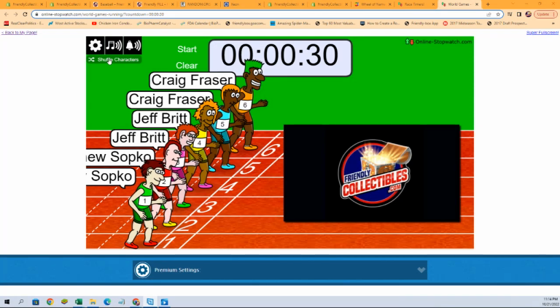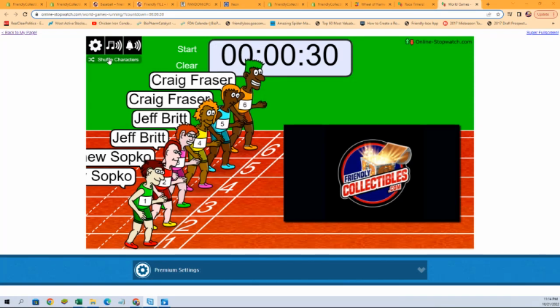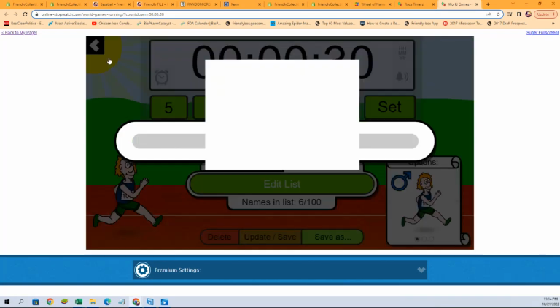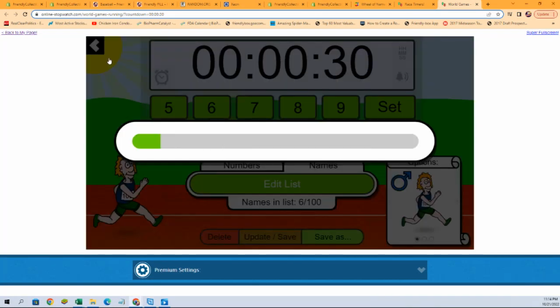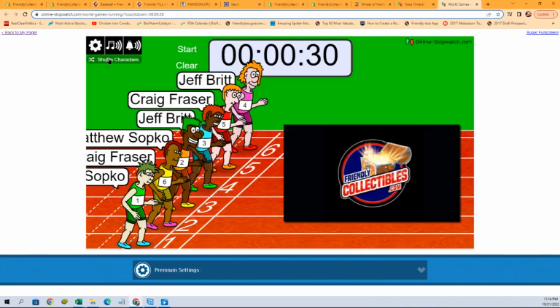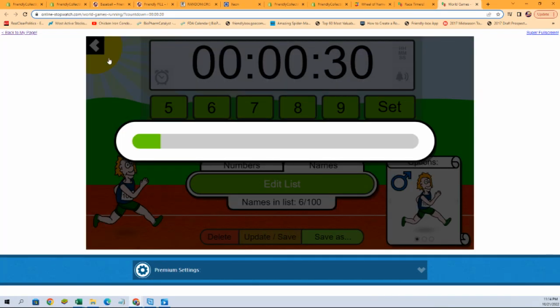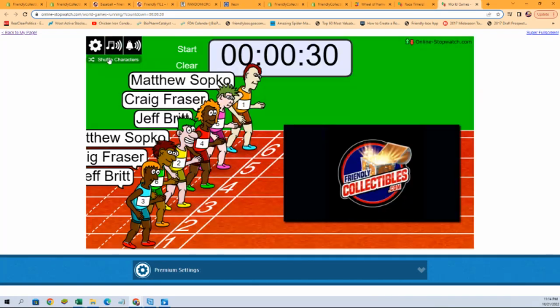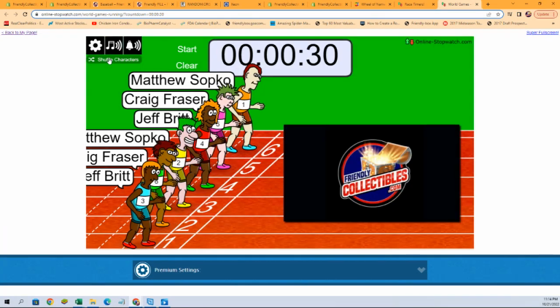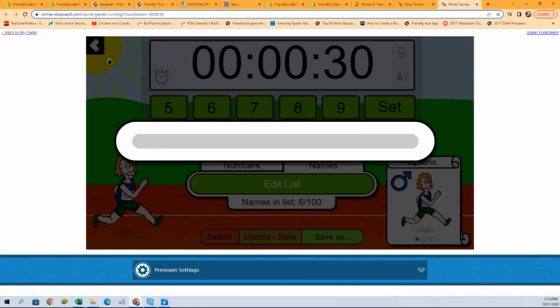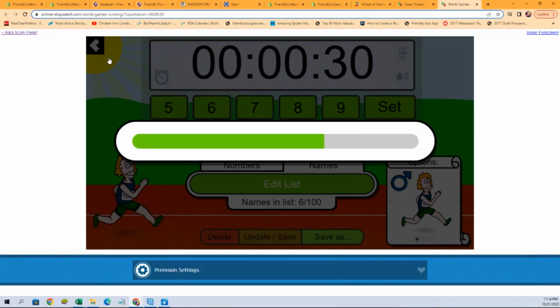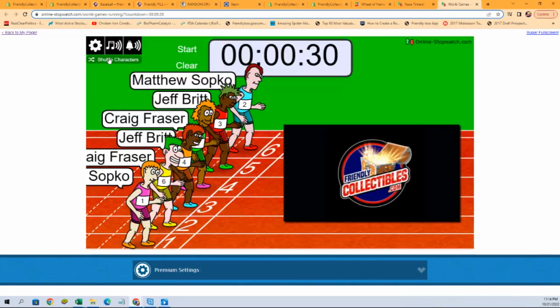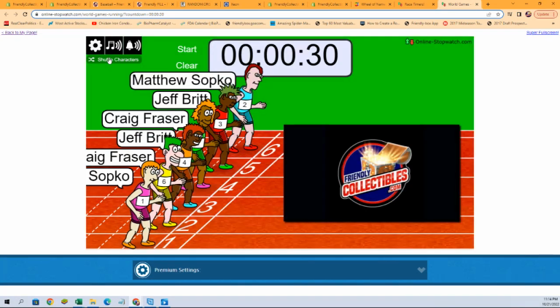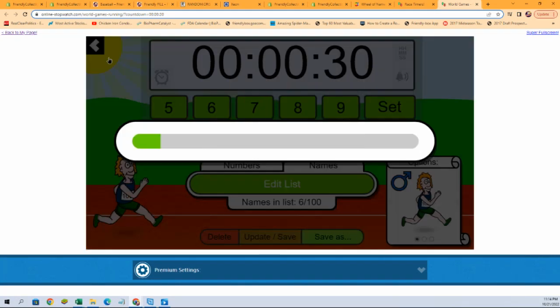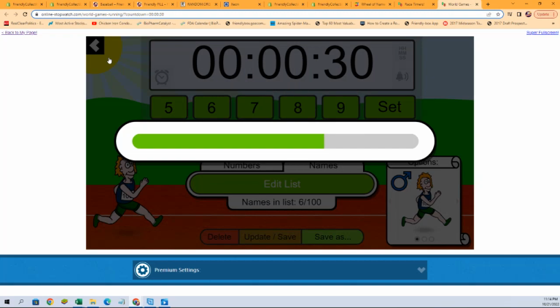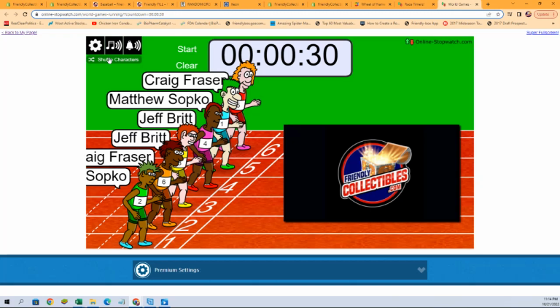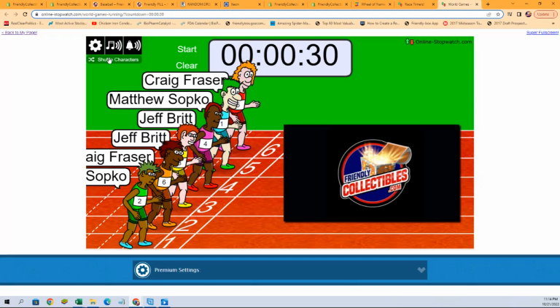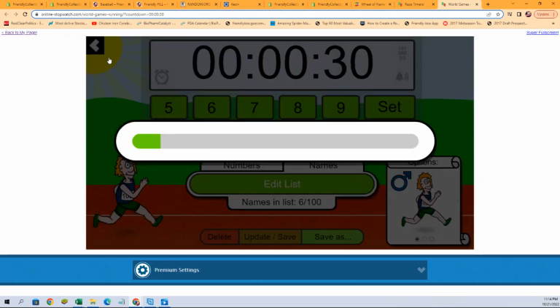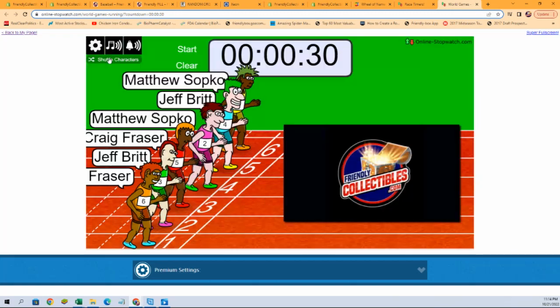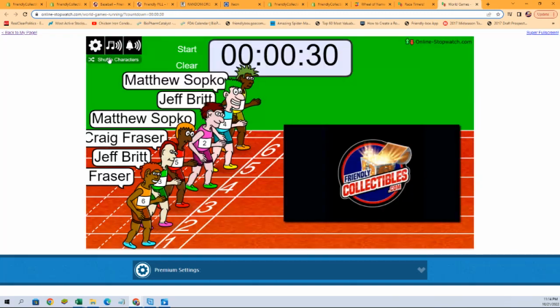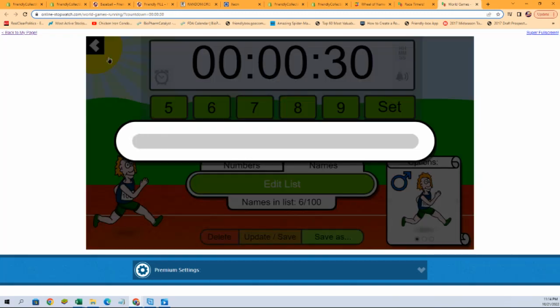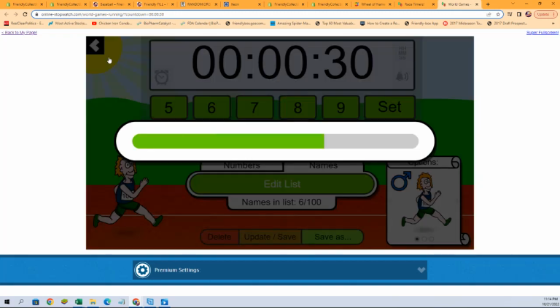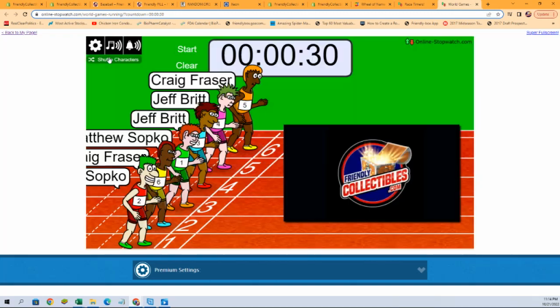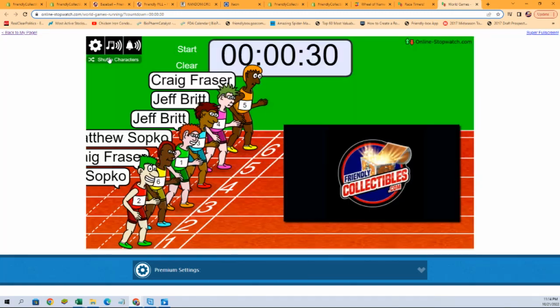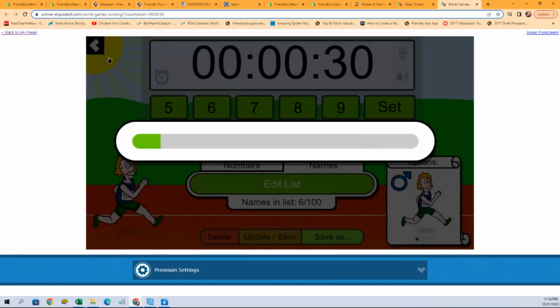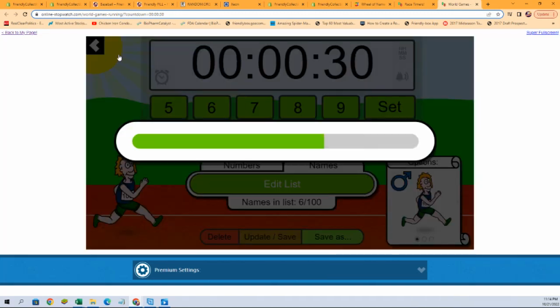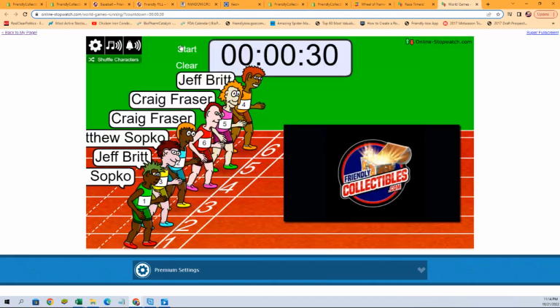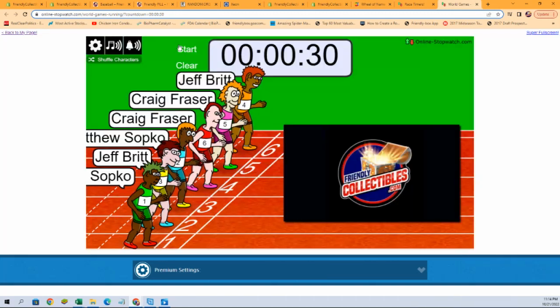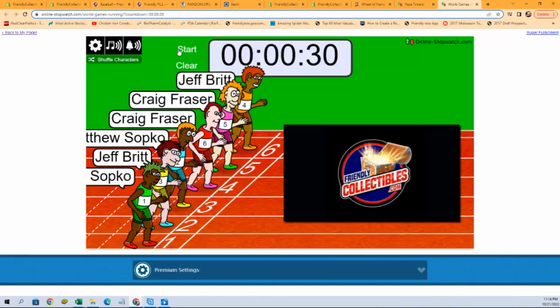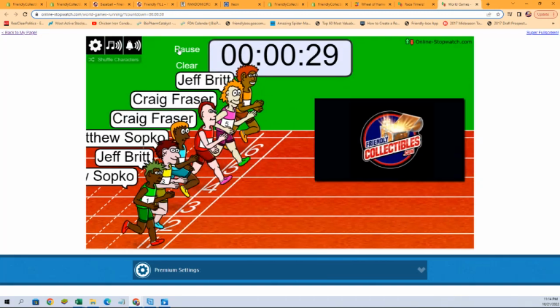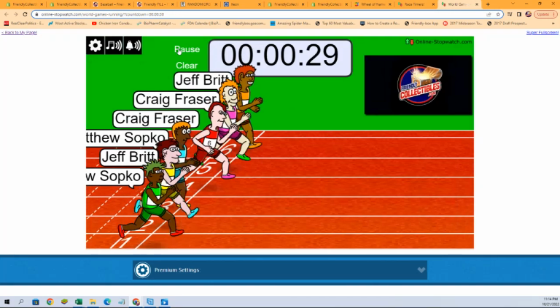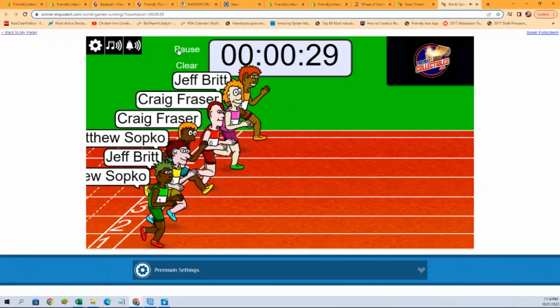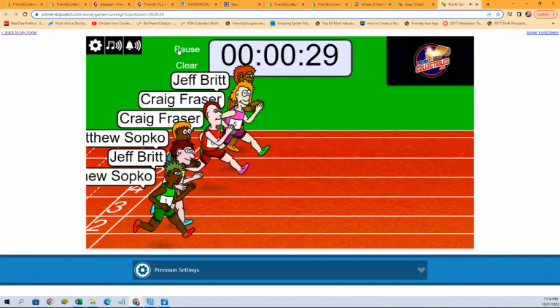We need to switch over to our race screen like so. Shuffle up our racers seven times: one, two, three, four, five, six, and seven. And they are off.